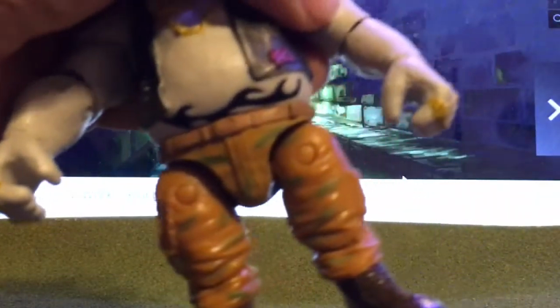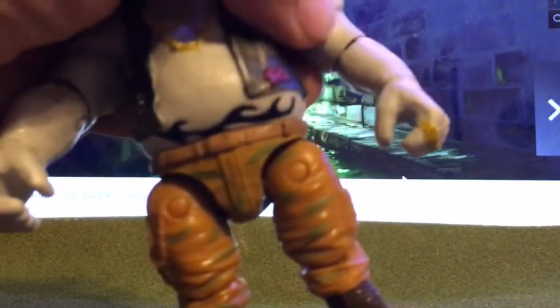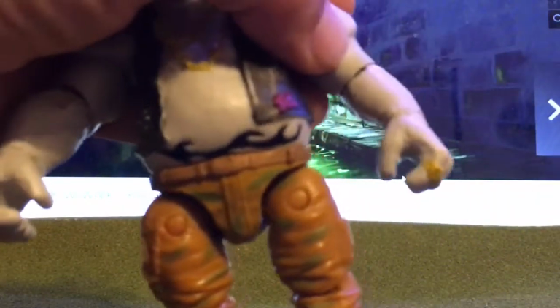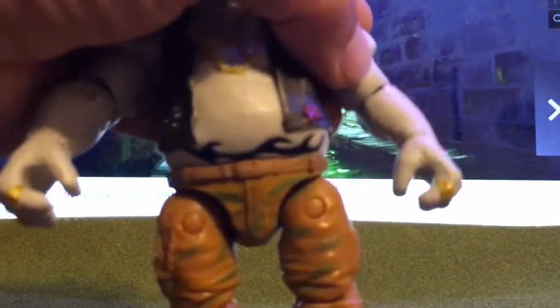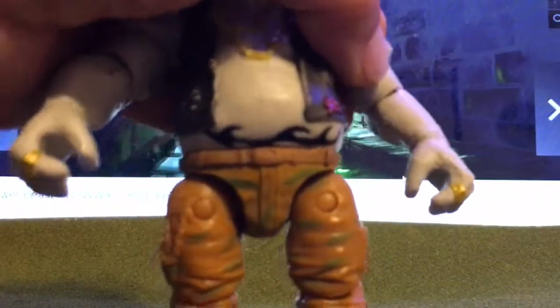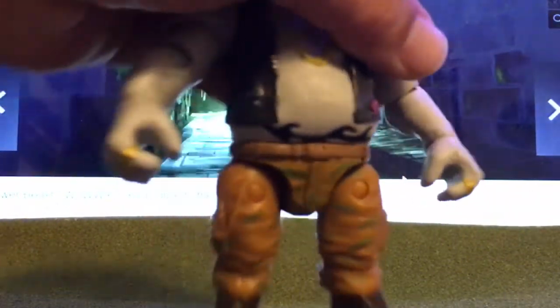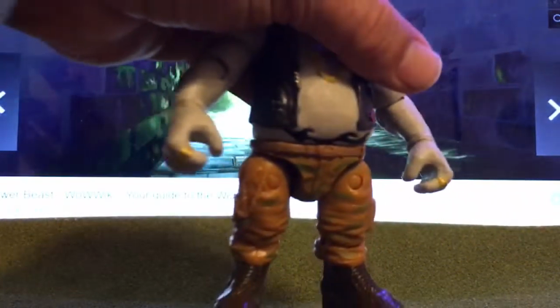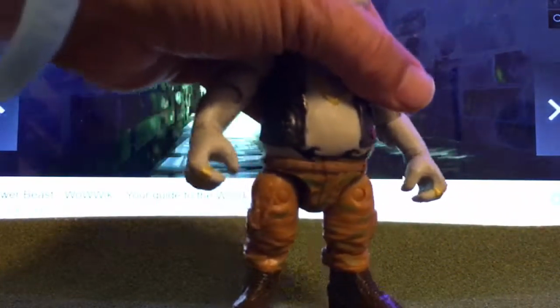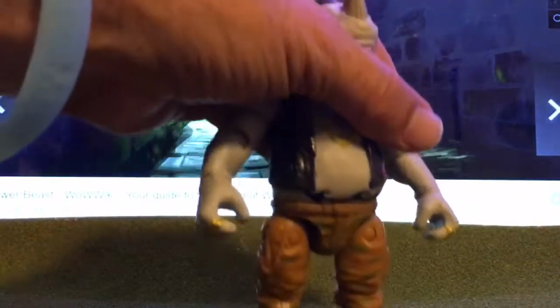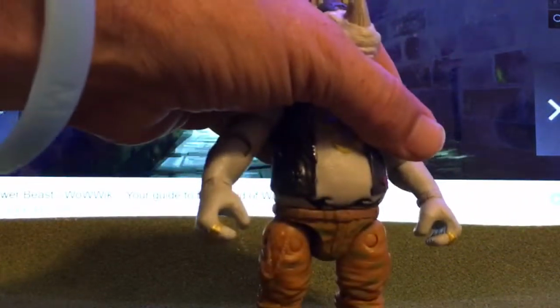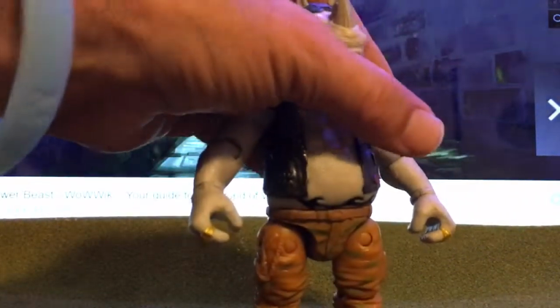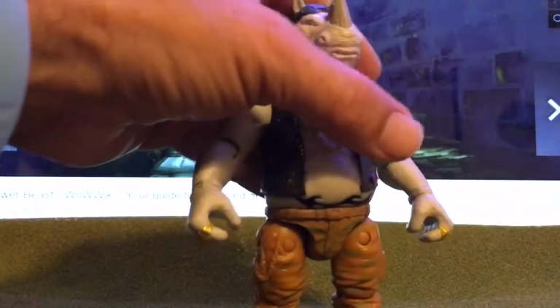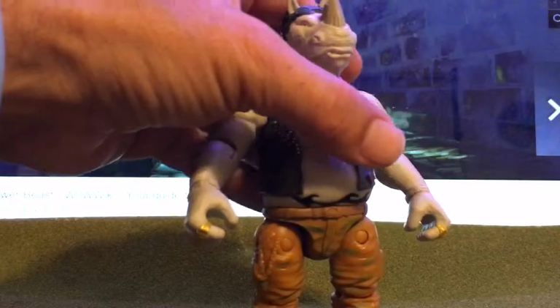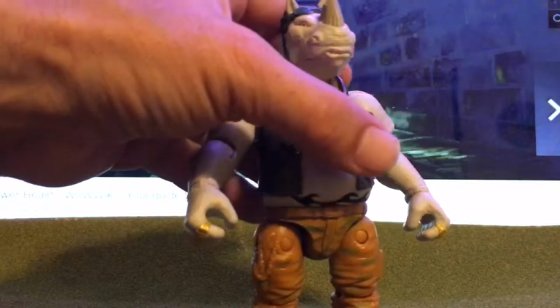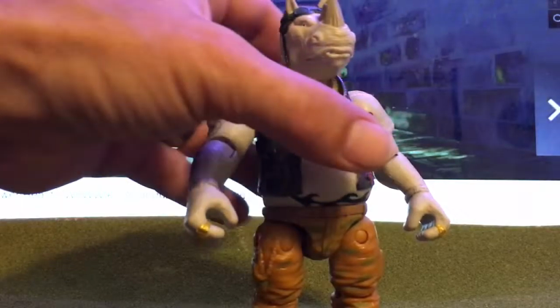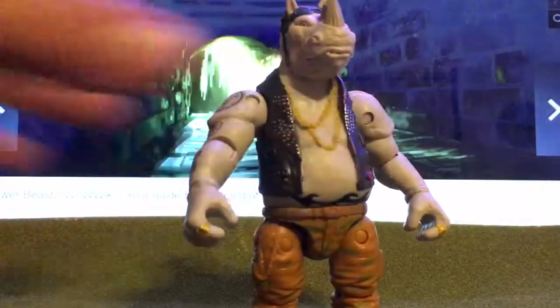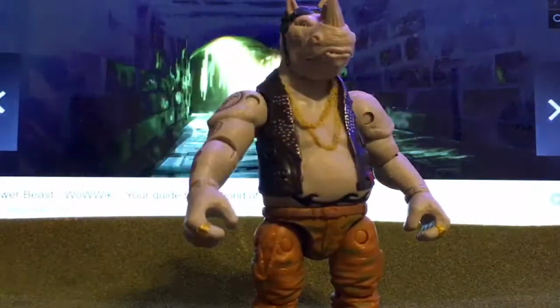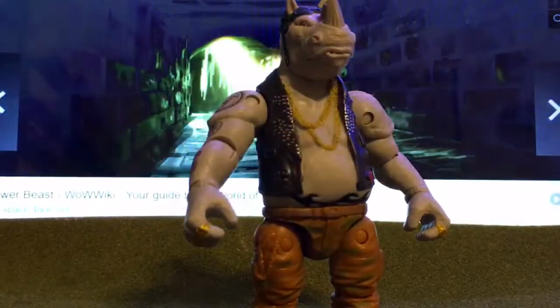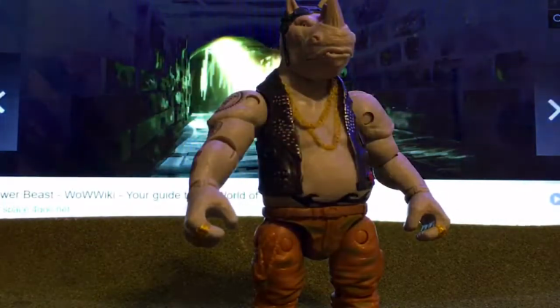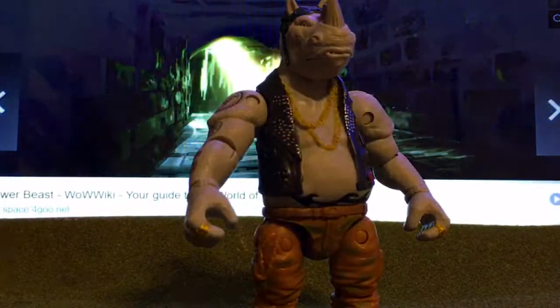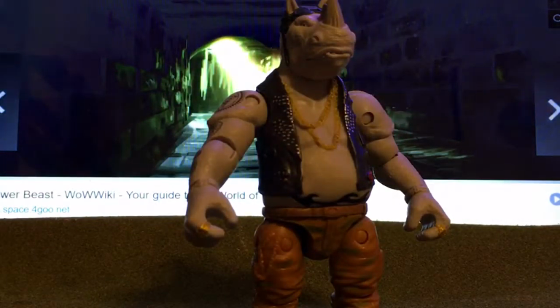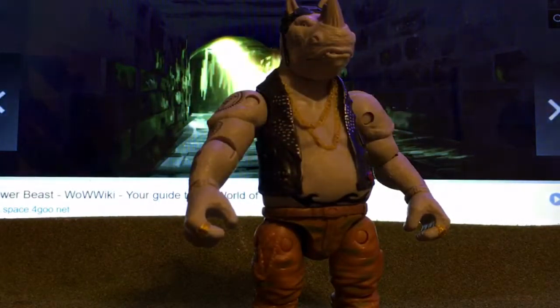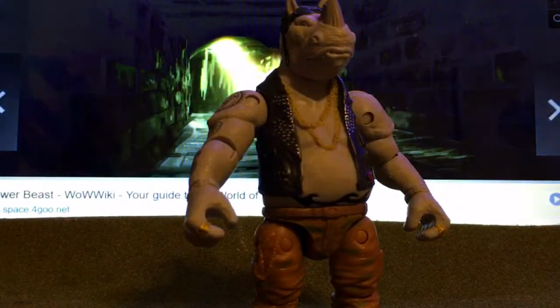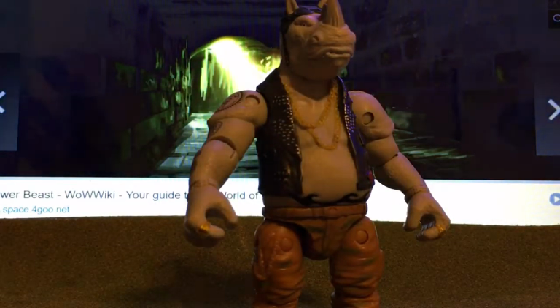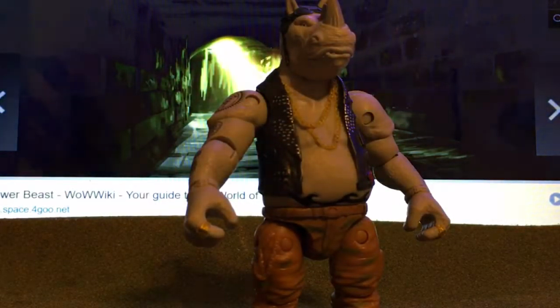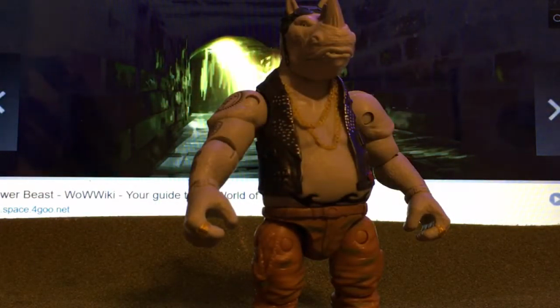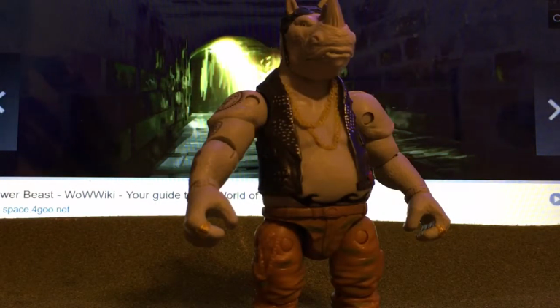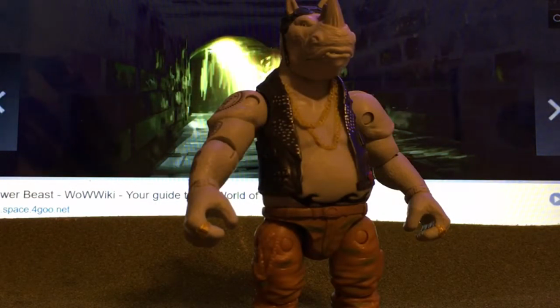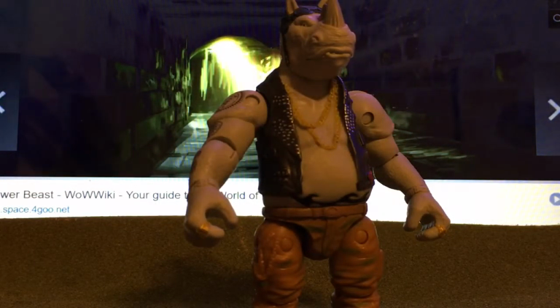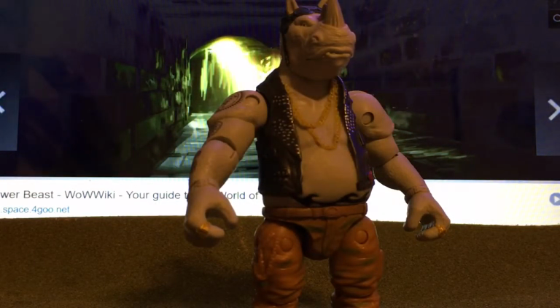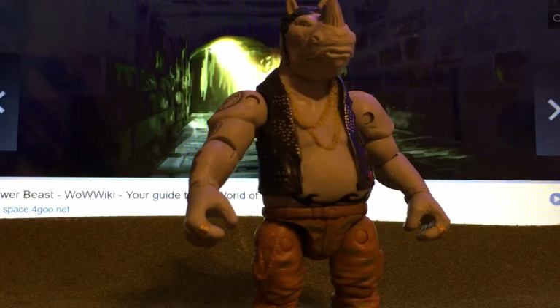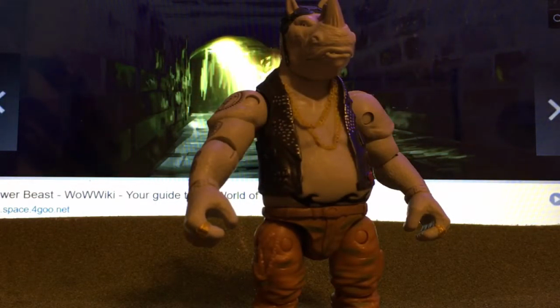So there you go, that is Rocksteady in a nutshell.